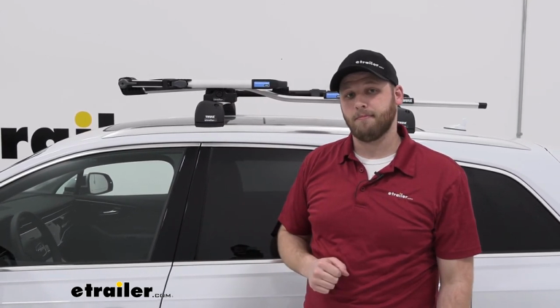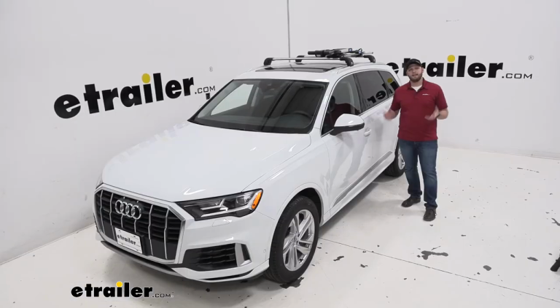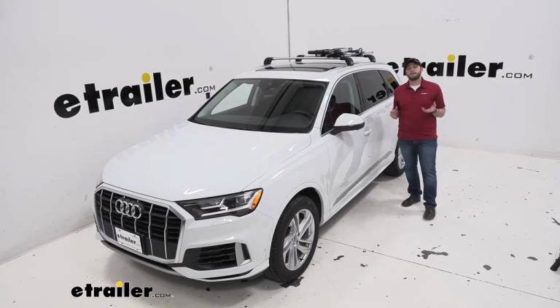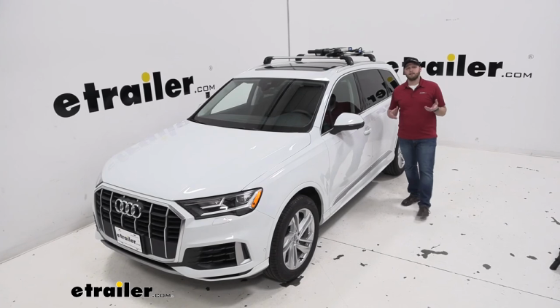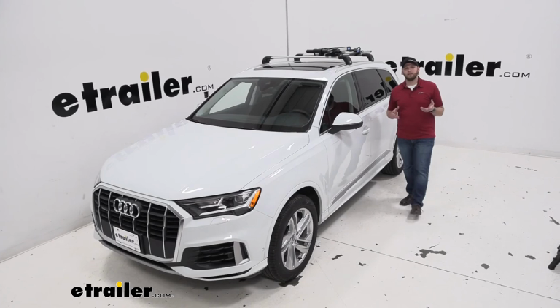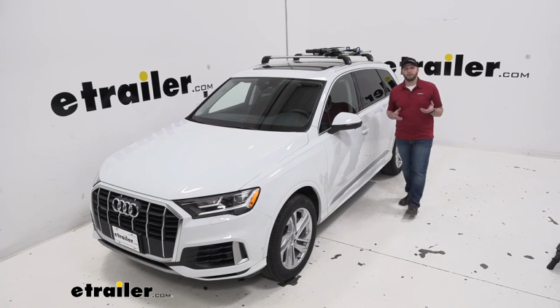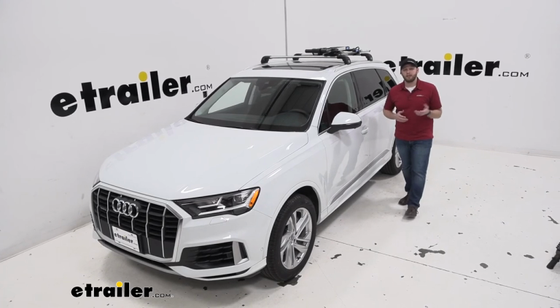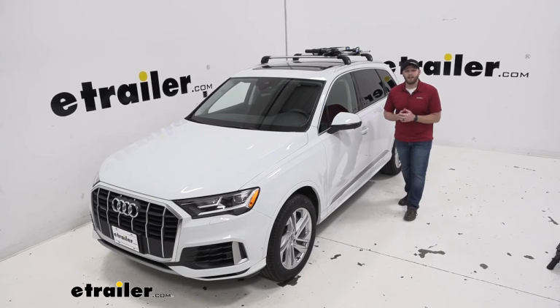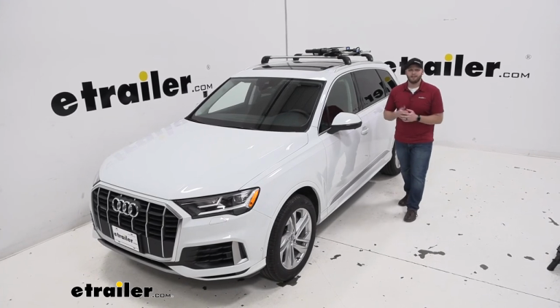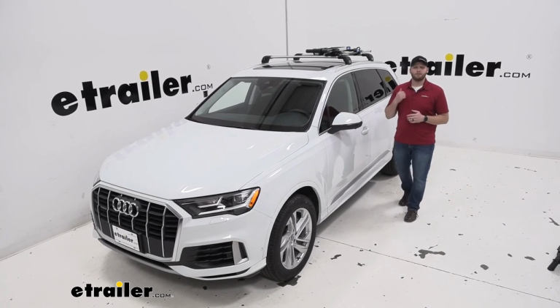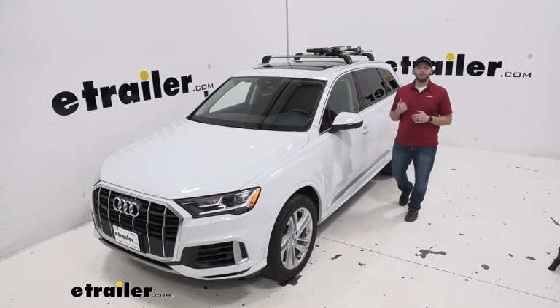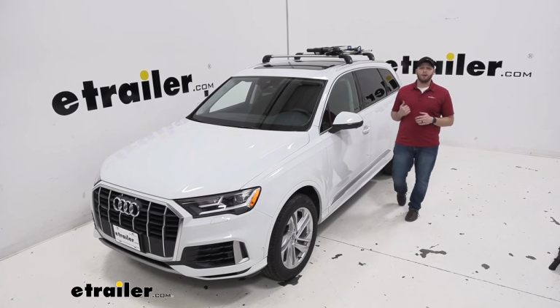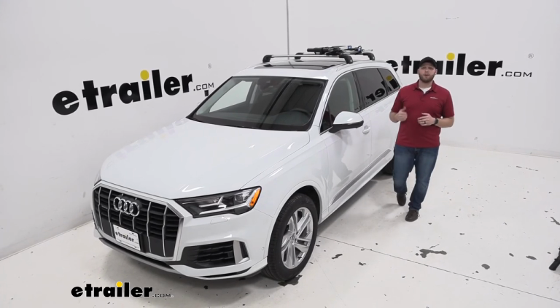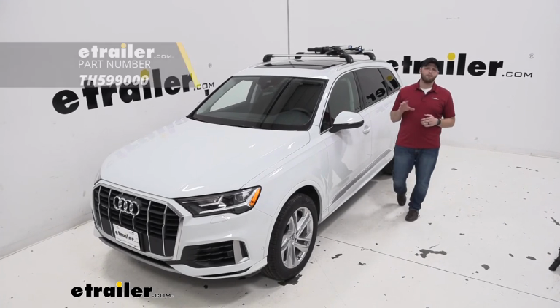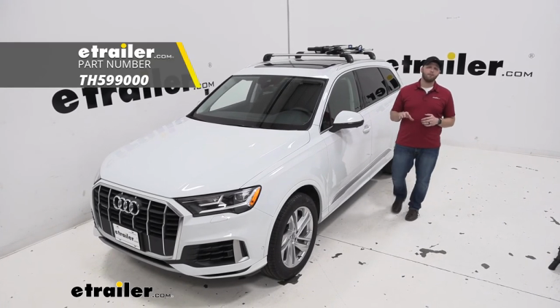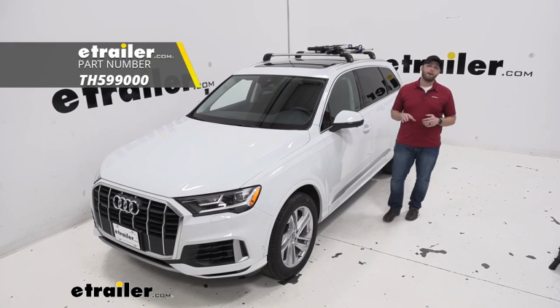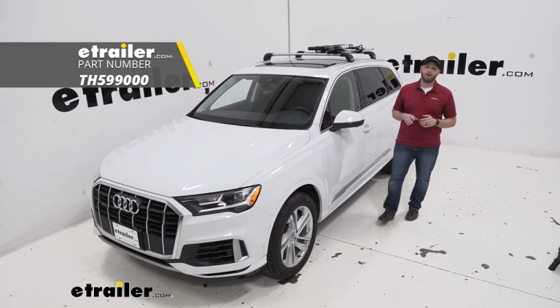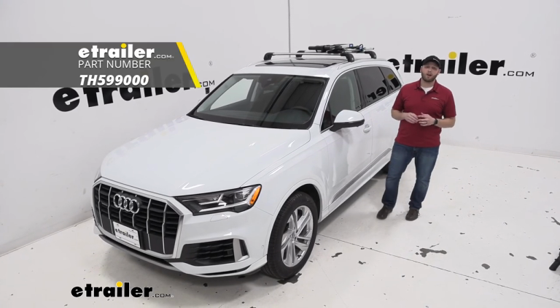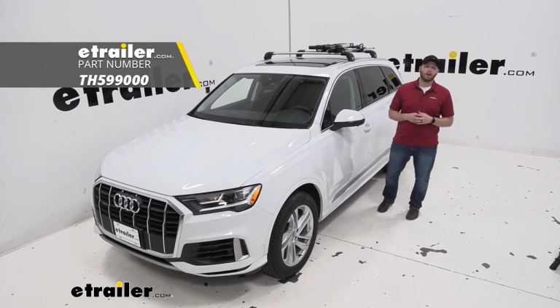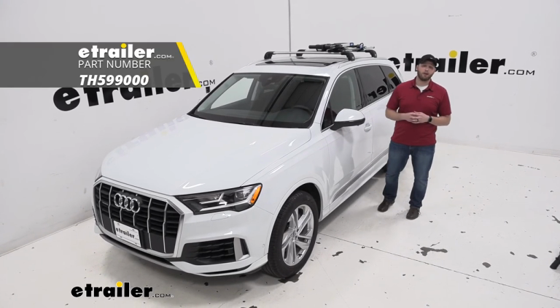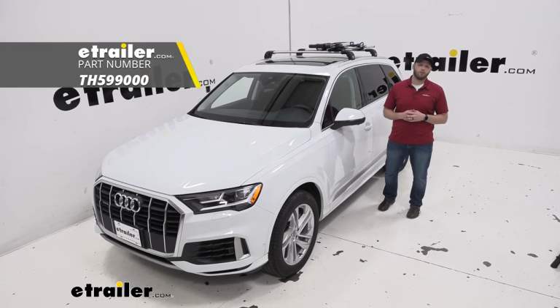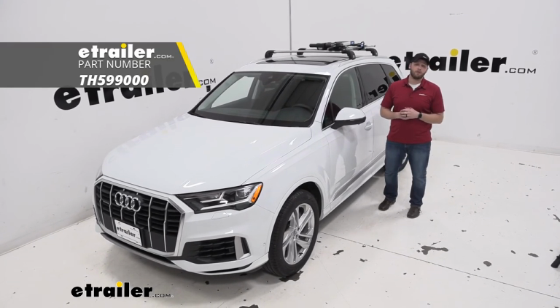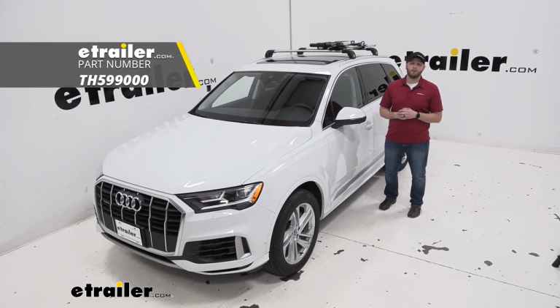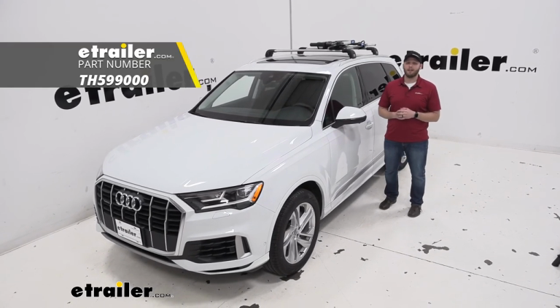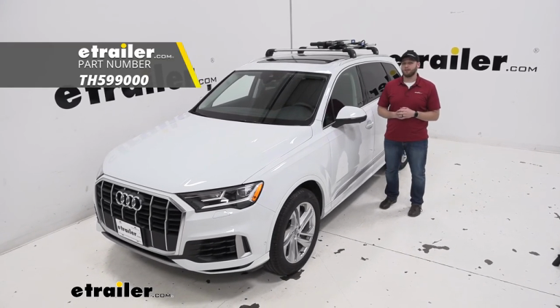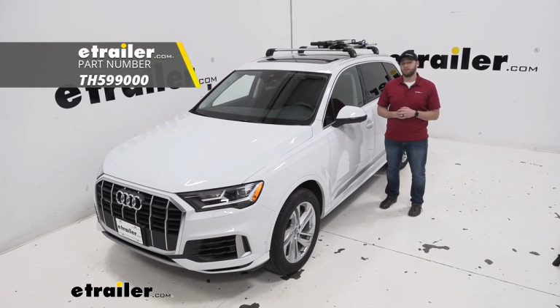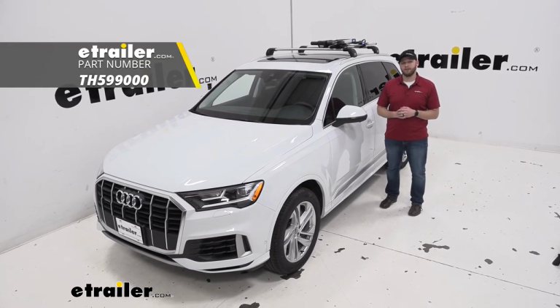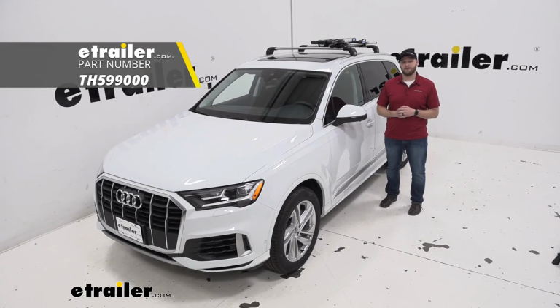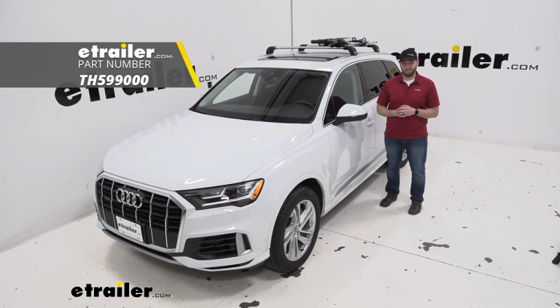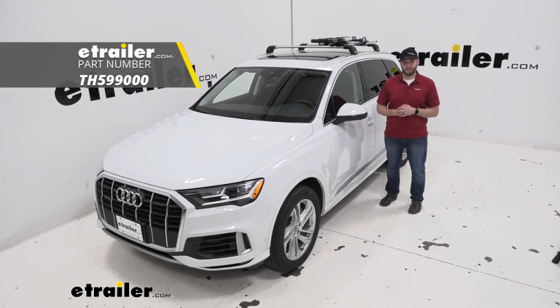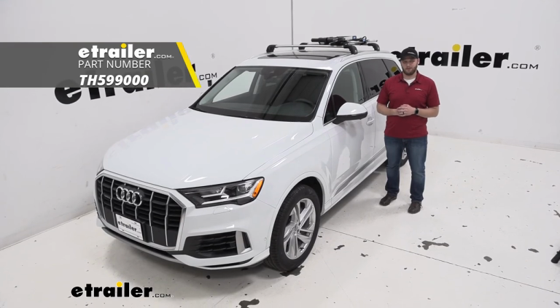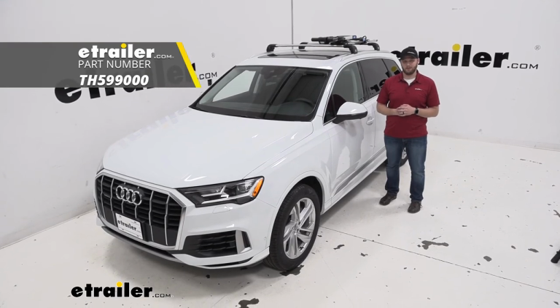And that's going to complete our look at the Thule Upride roof mount bike rack on our 2020 Audi Q7. Thanks for watching.